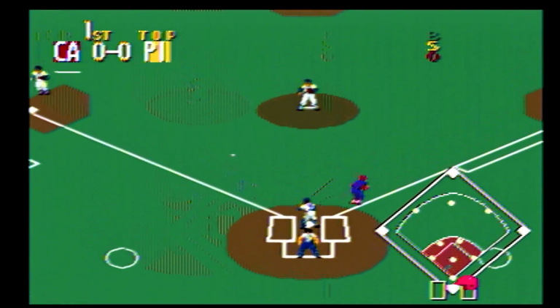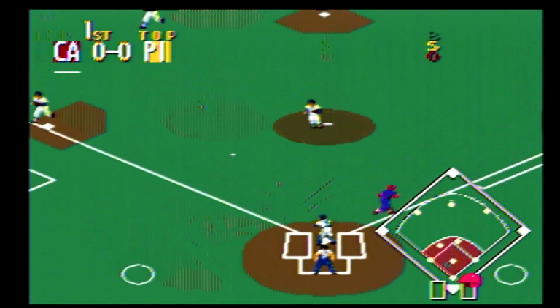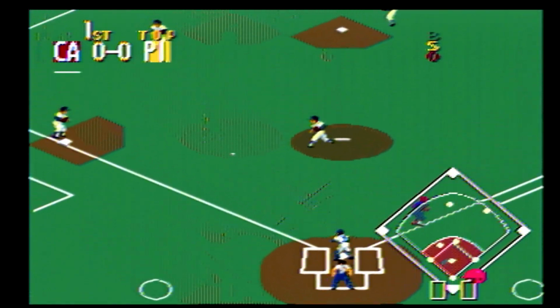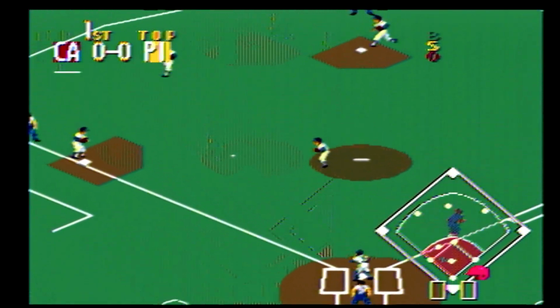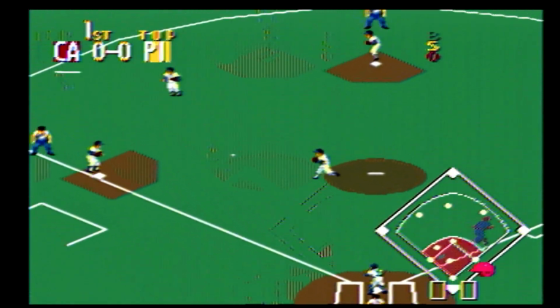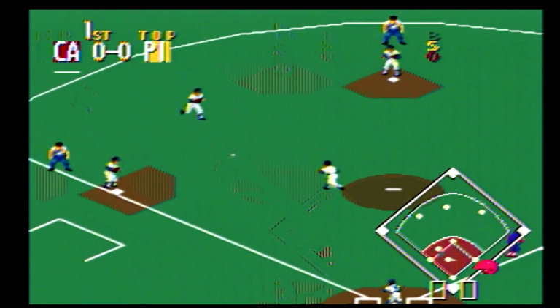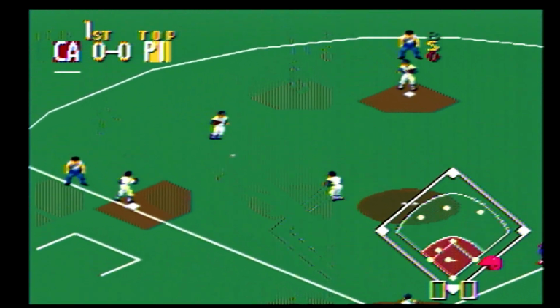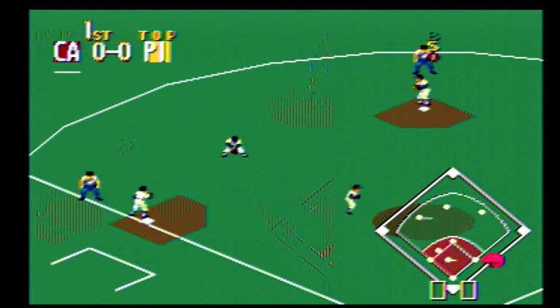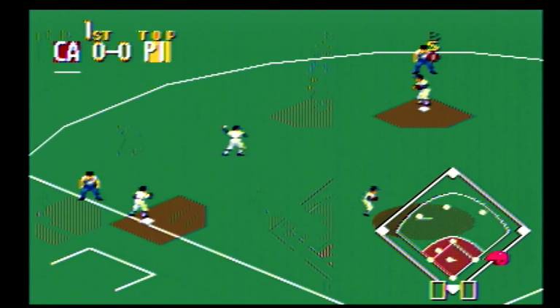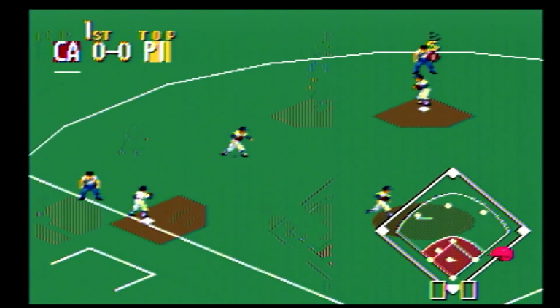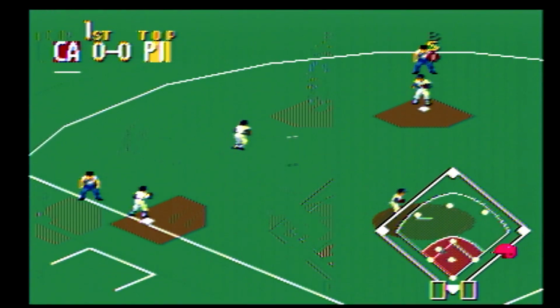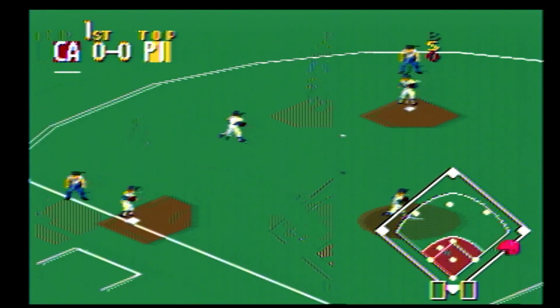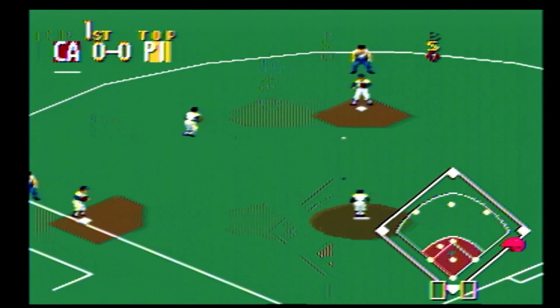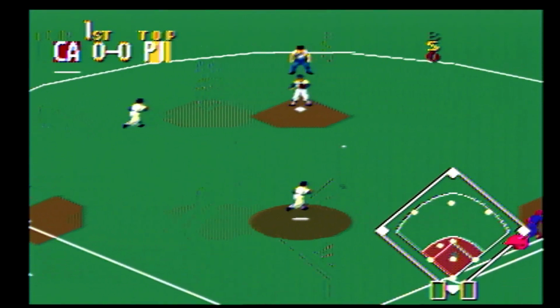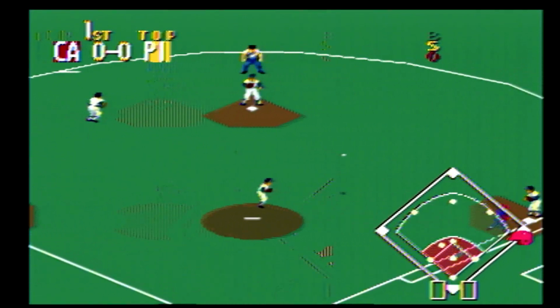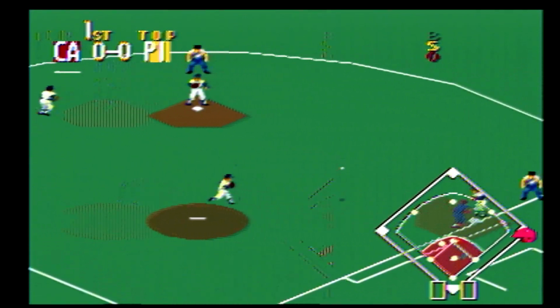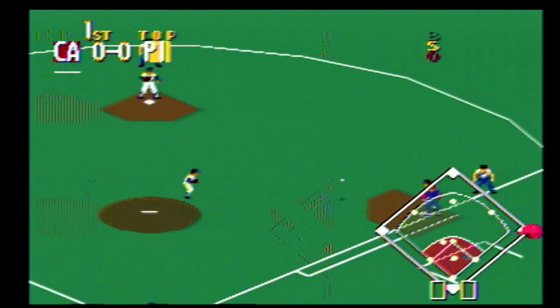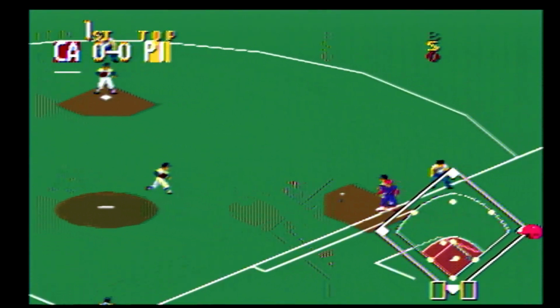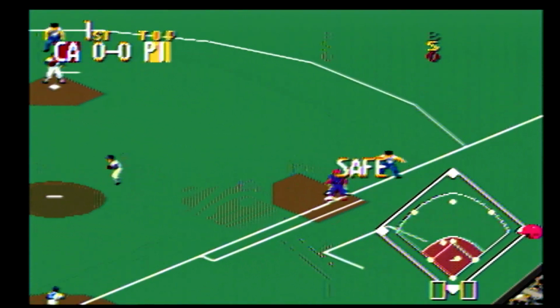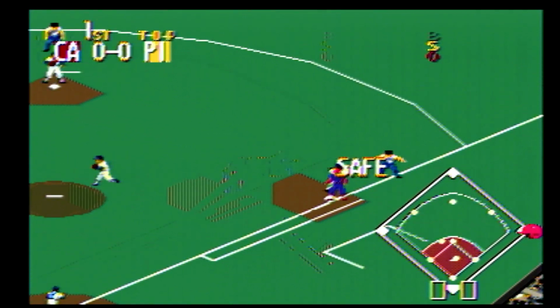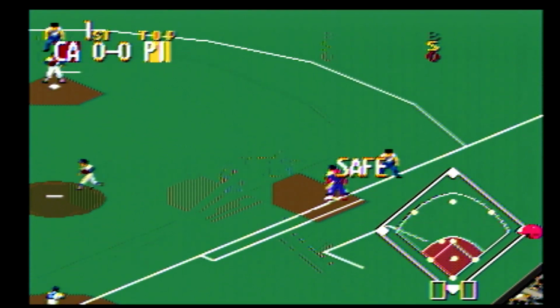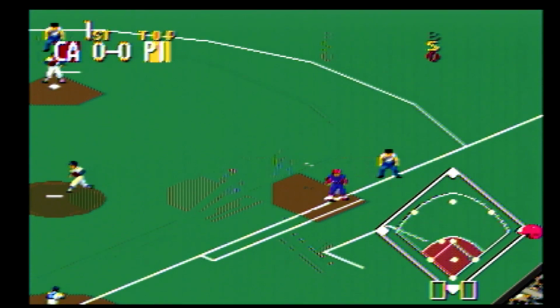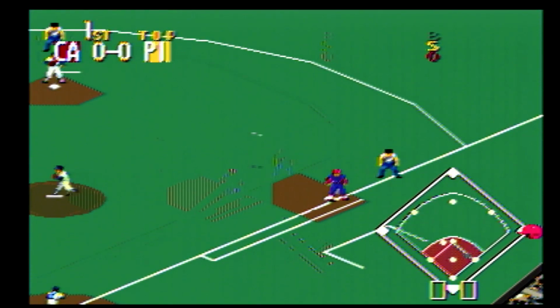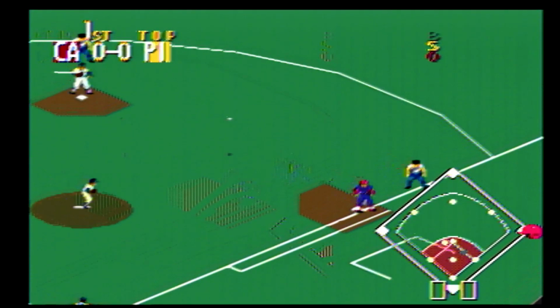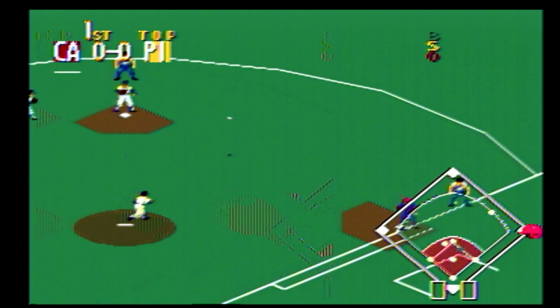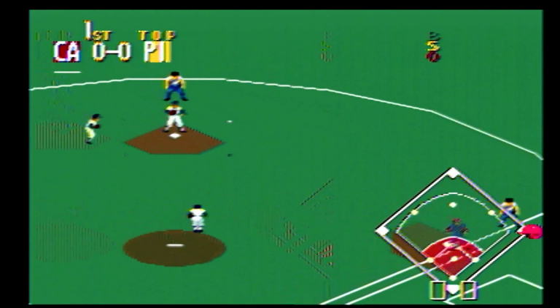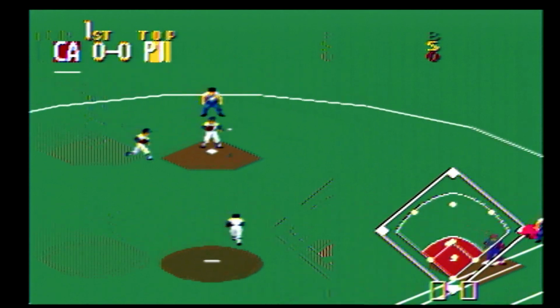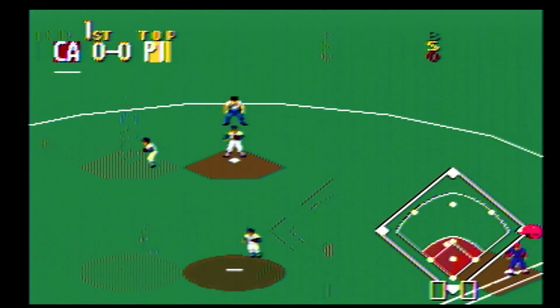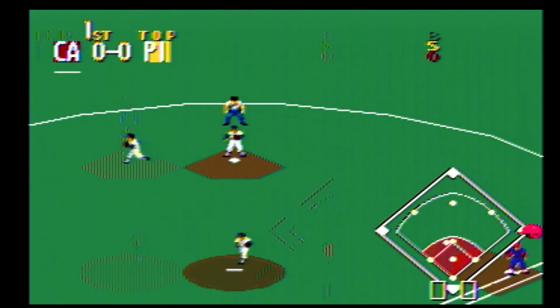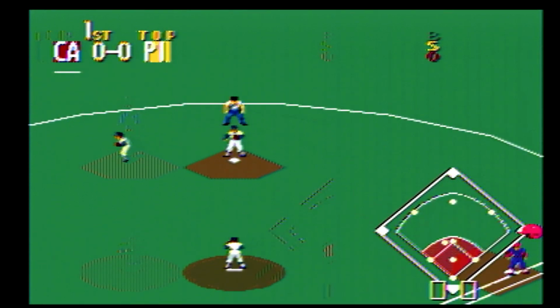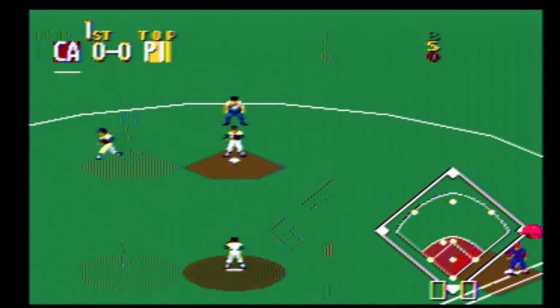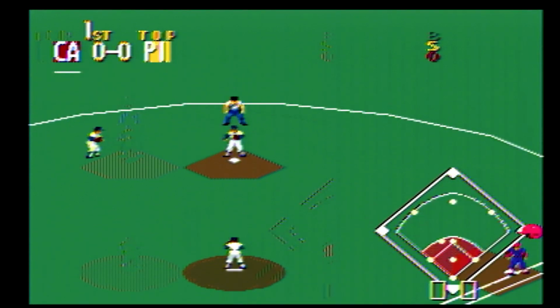Swing and a ground ball up the middle. Close to first — safe. Close to second.